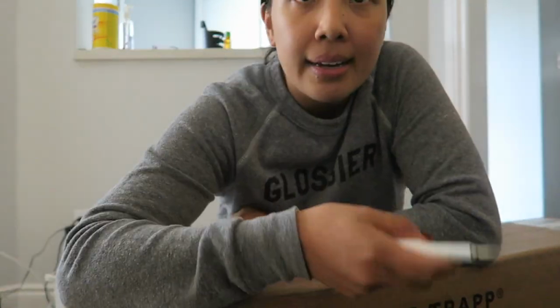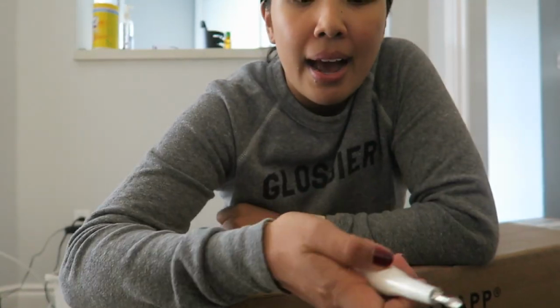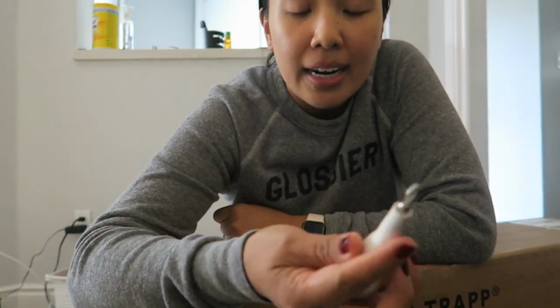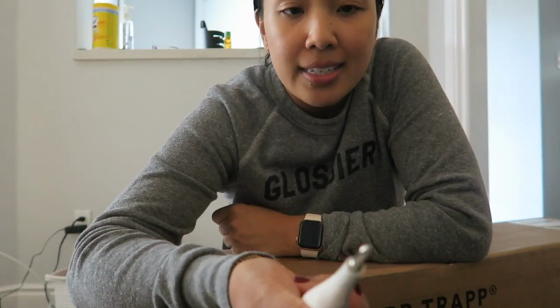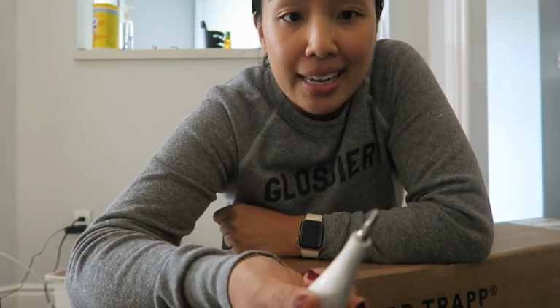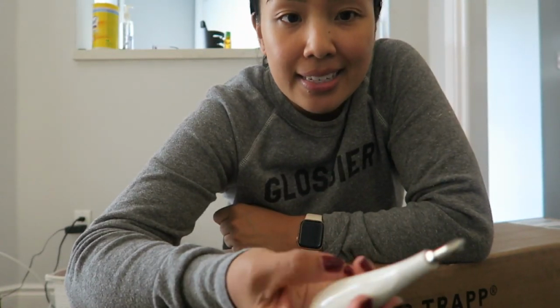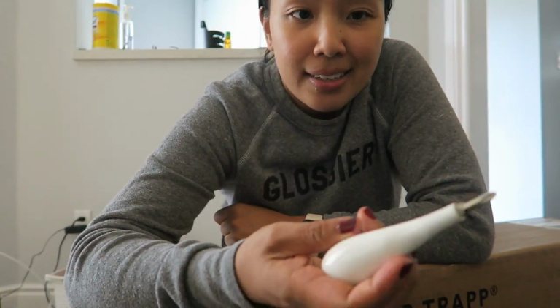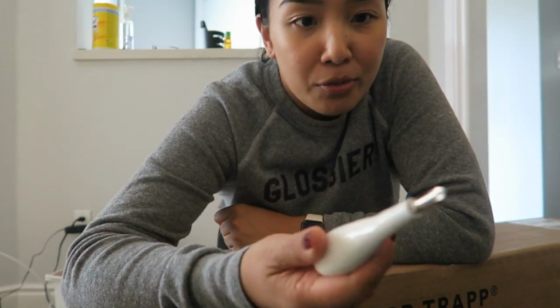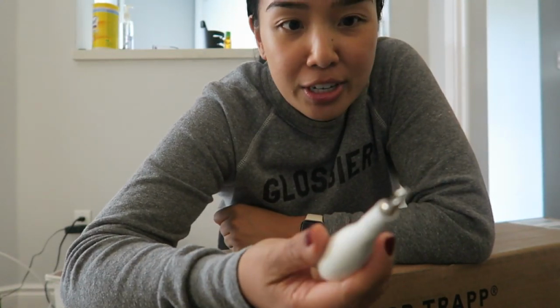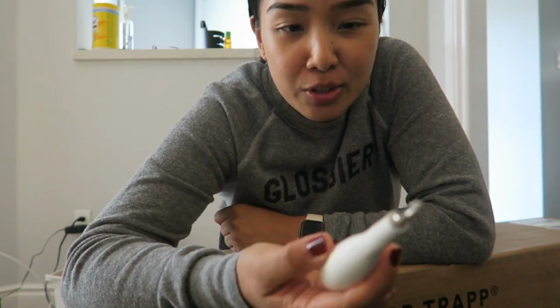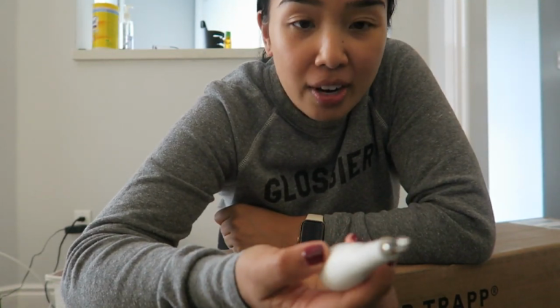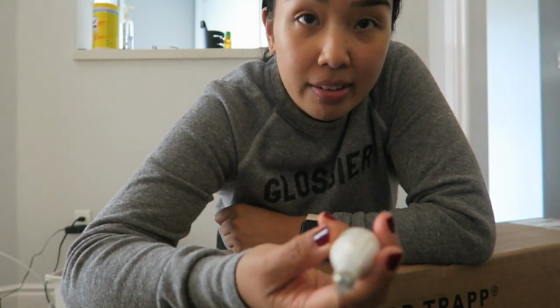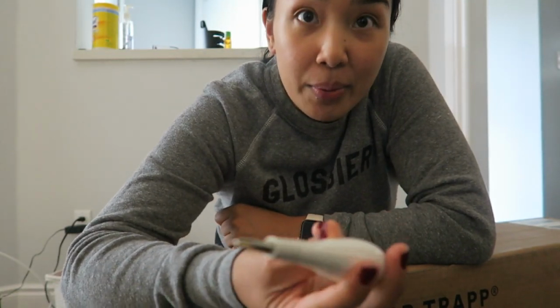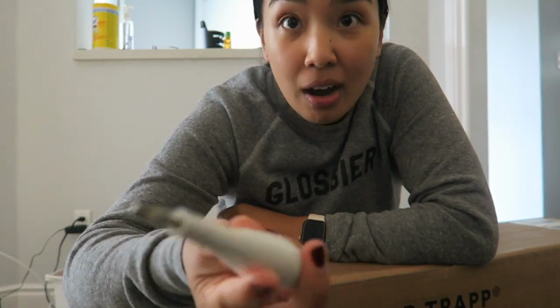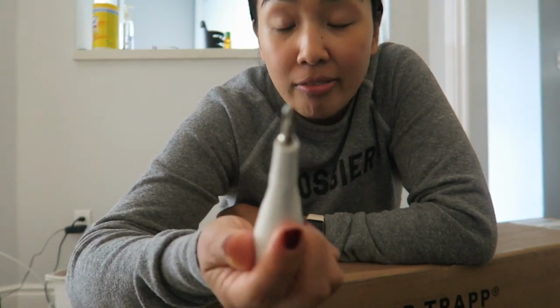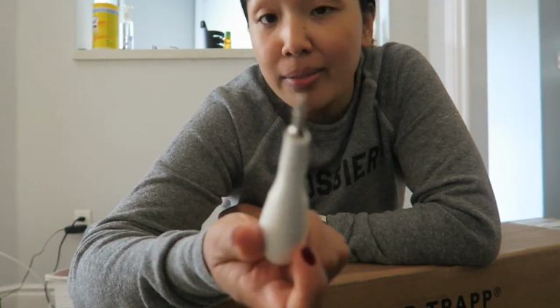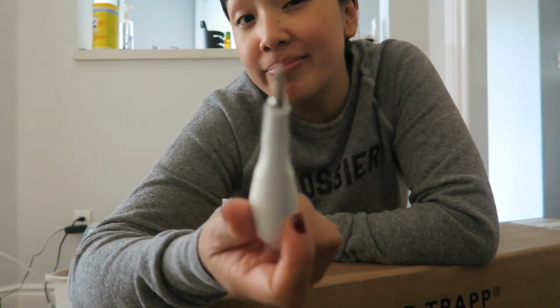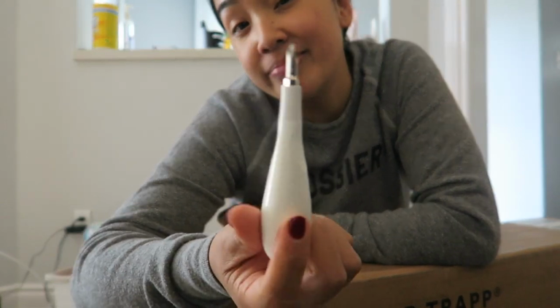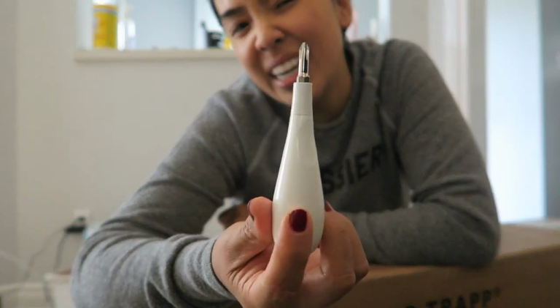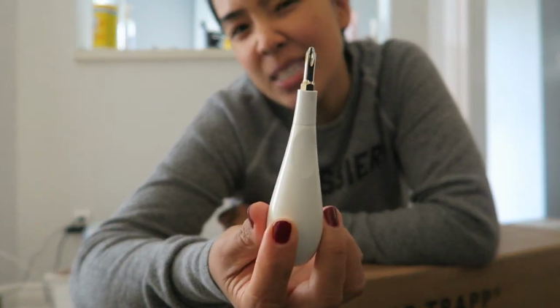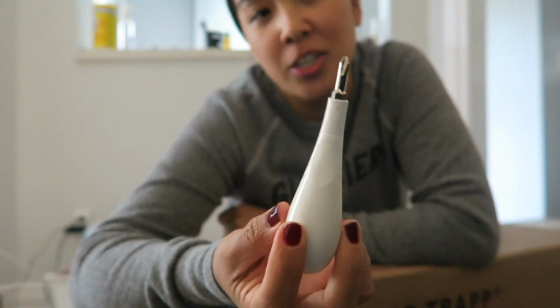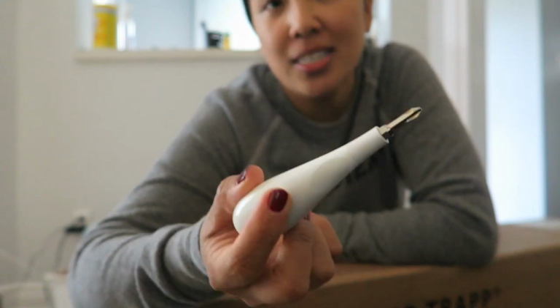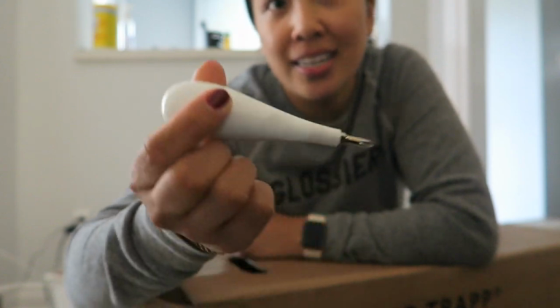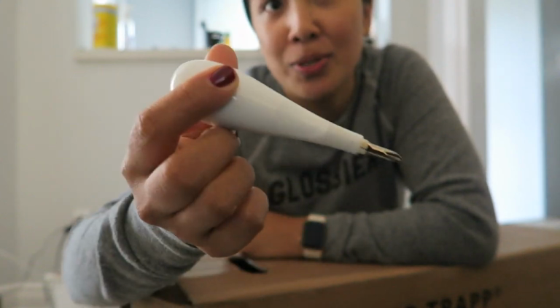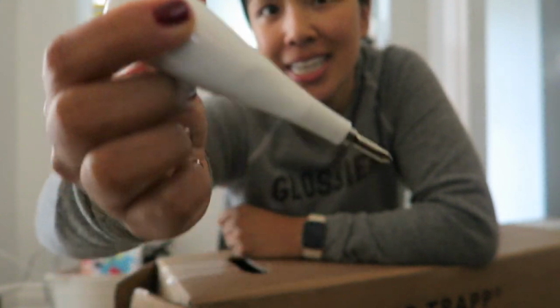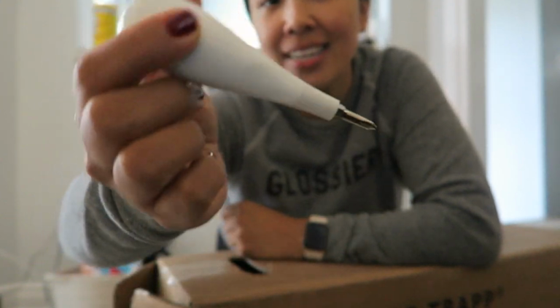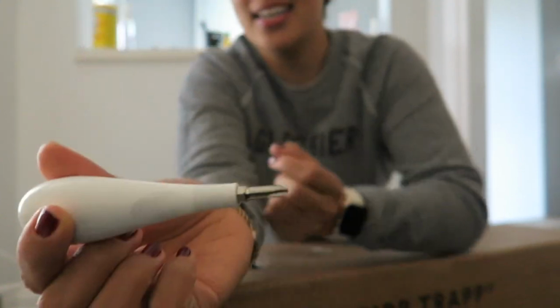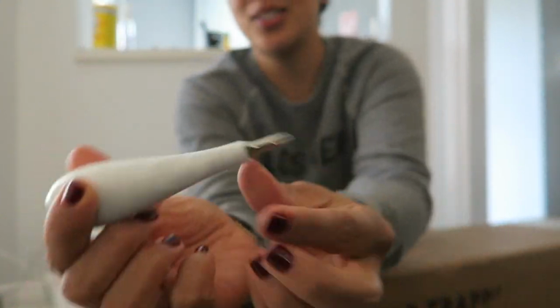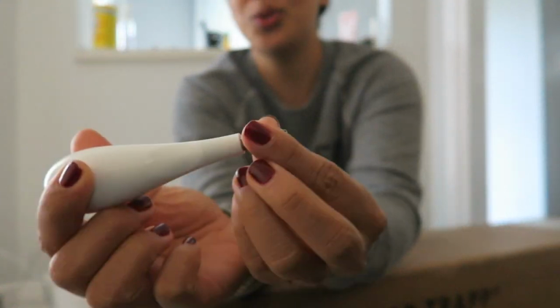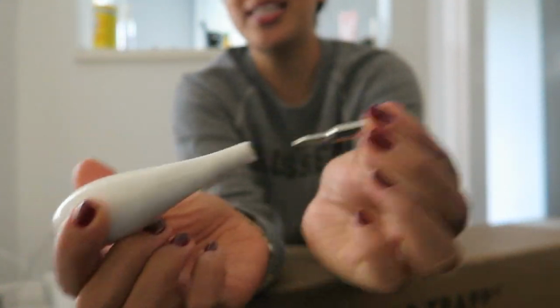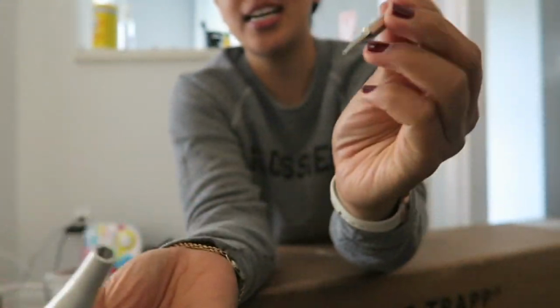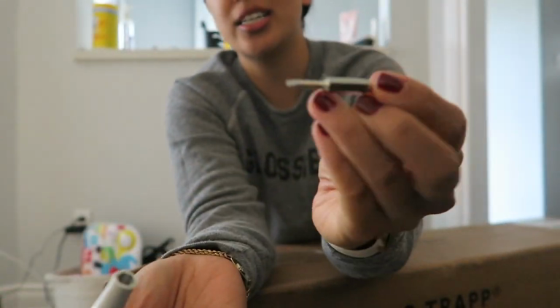This is a free screwdriver we got from a Nest purchase and it's pretty handy — it's dual-ended actually.